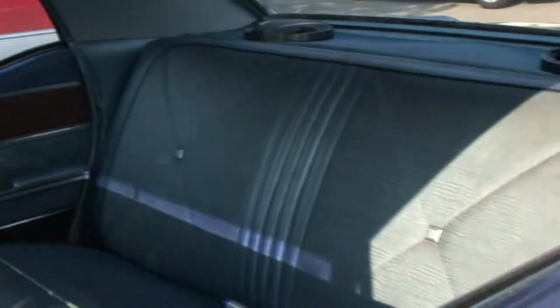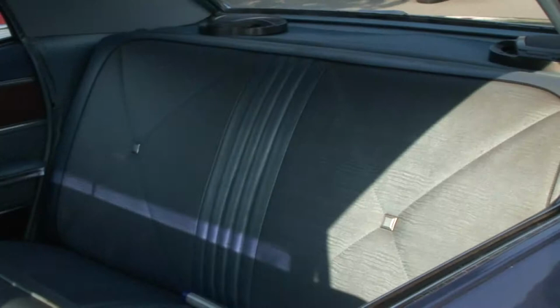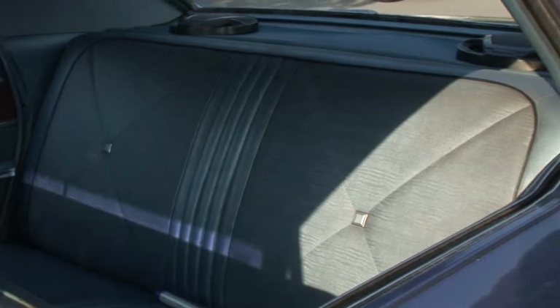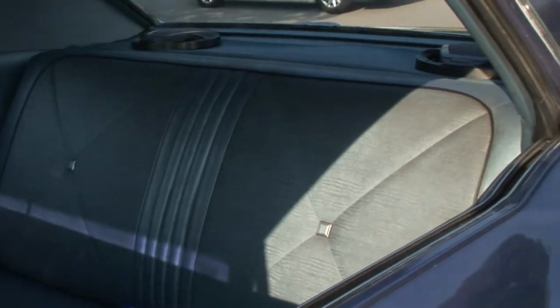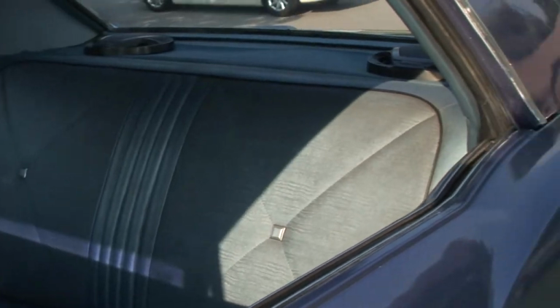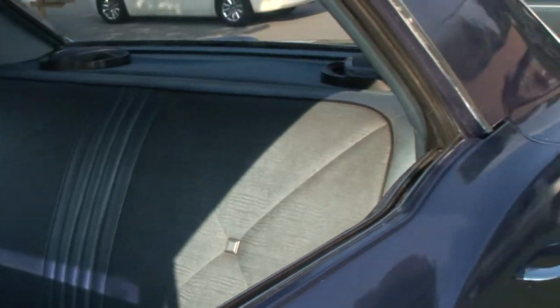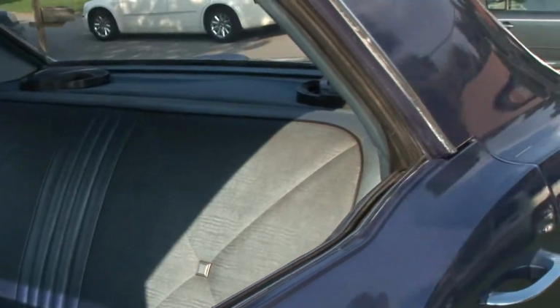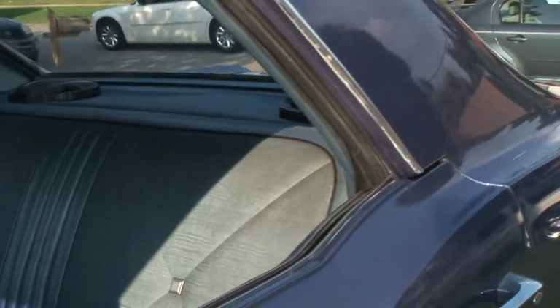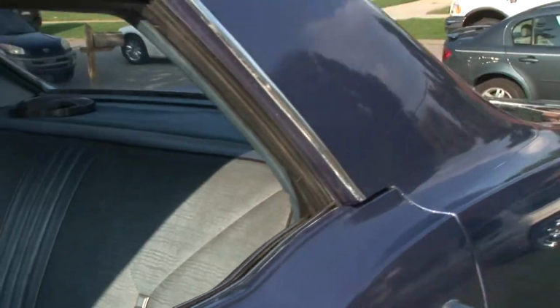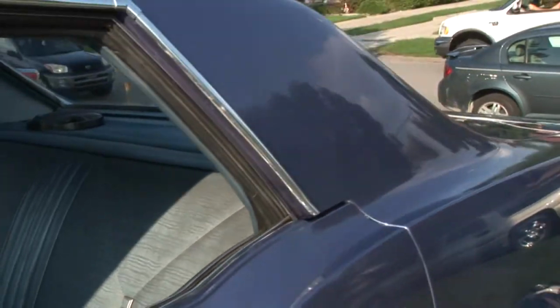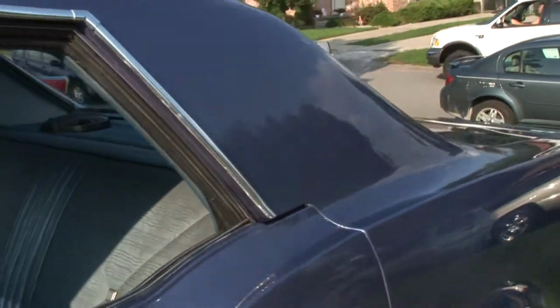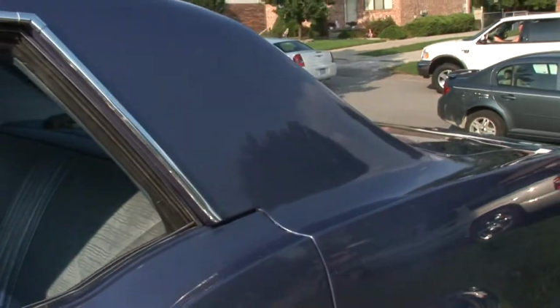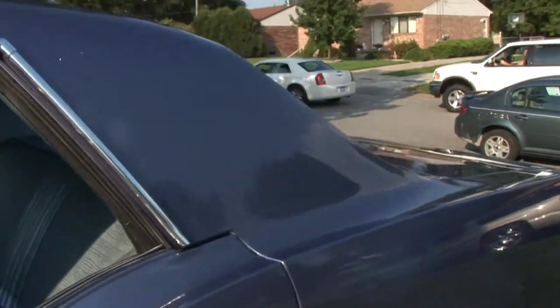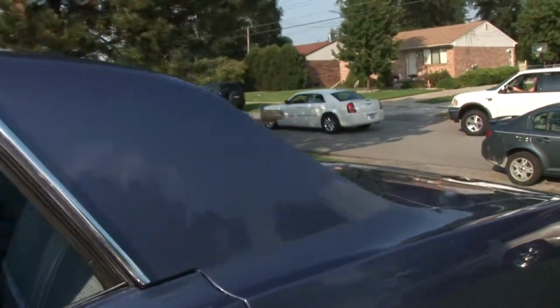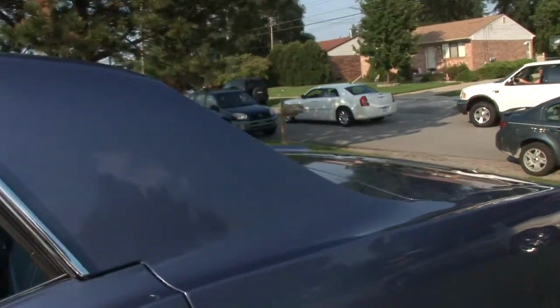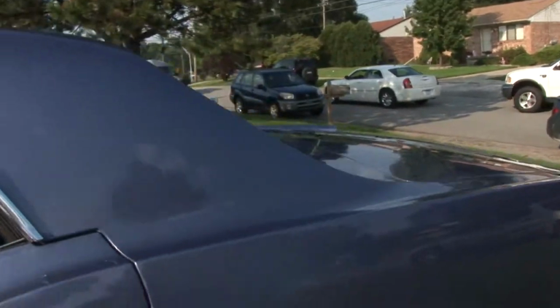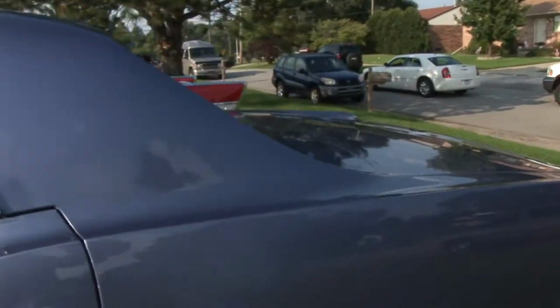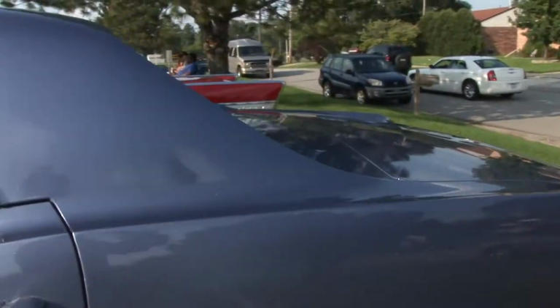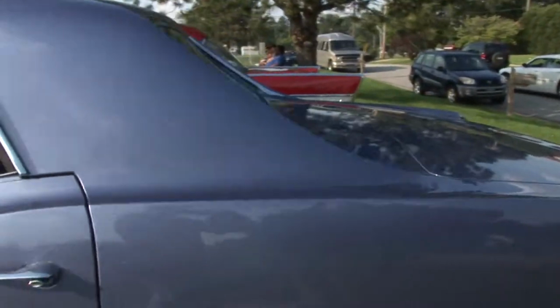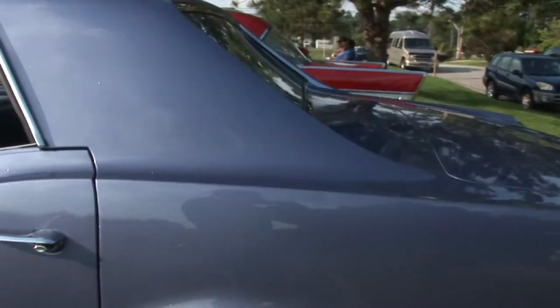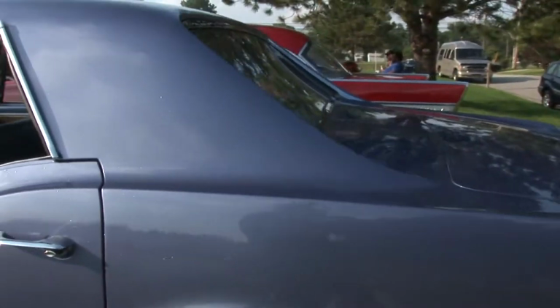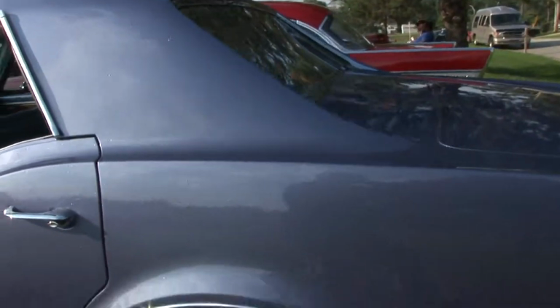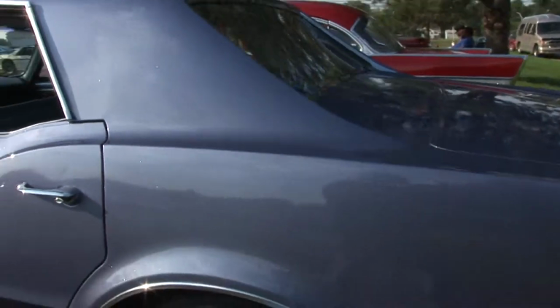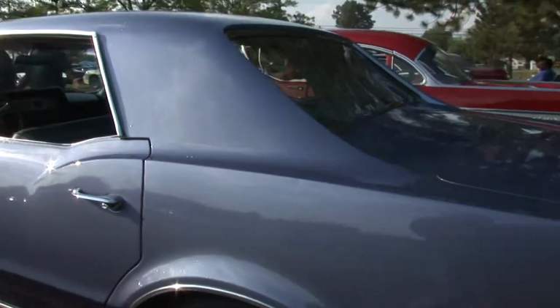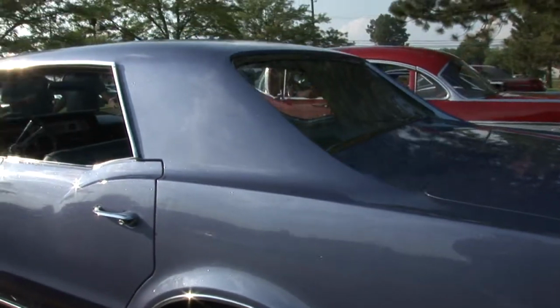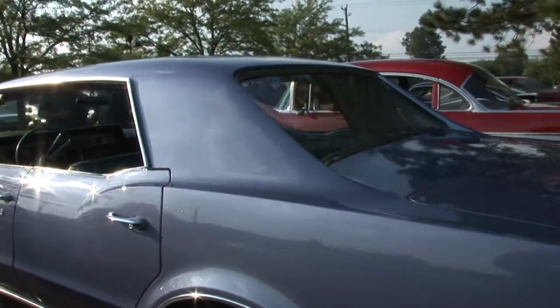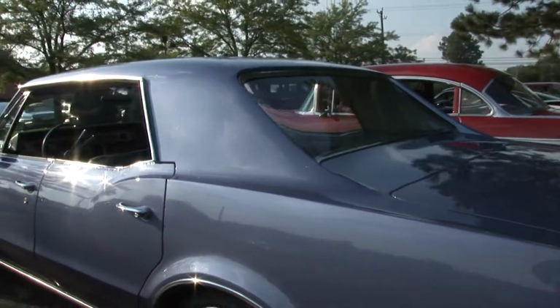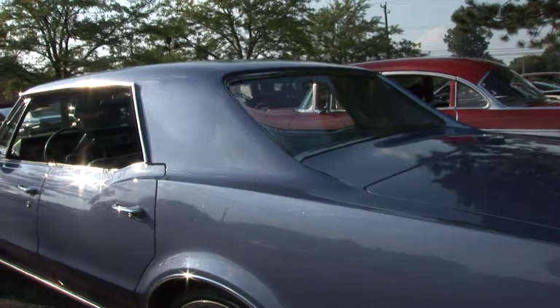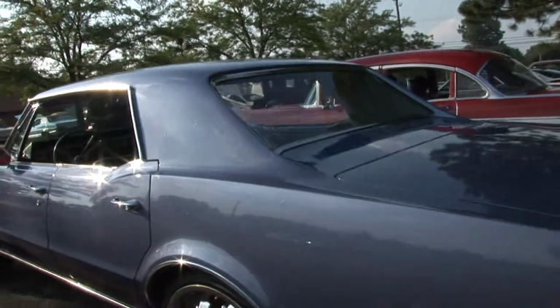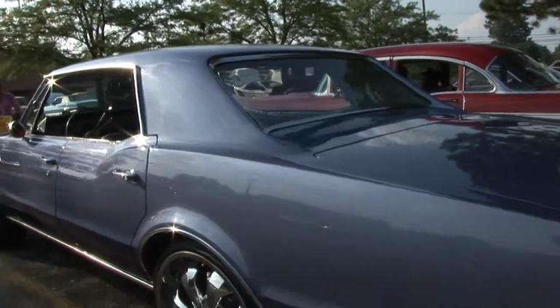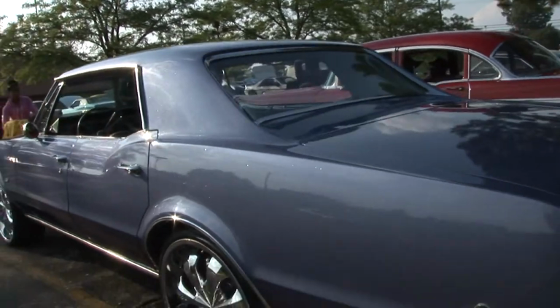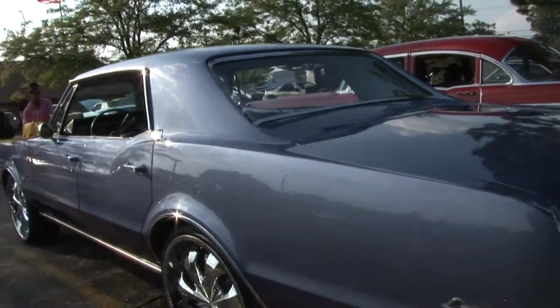Cruise much? You know, once or twice a week, when it's warm, it's not raining. I take it out to cruise.